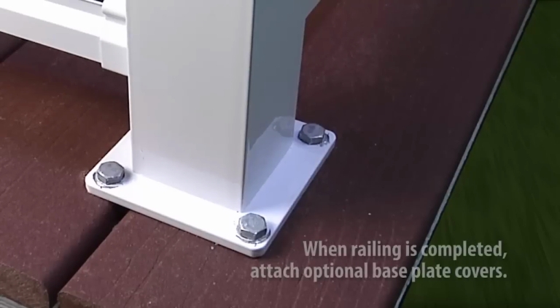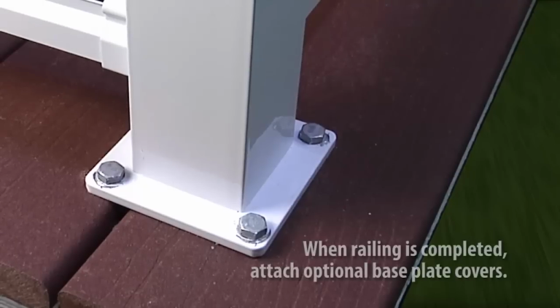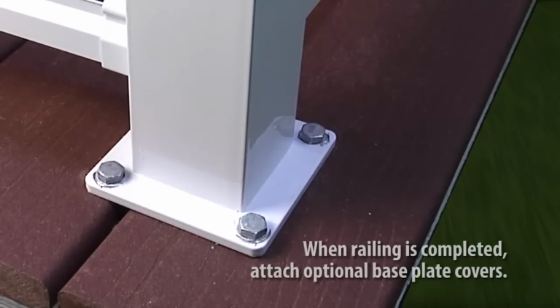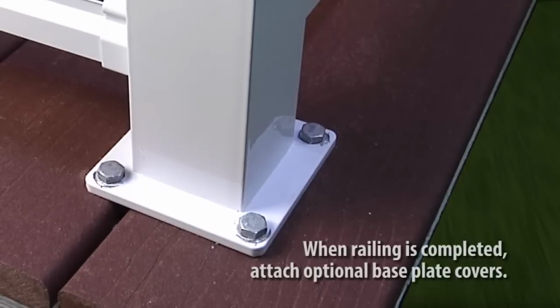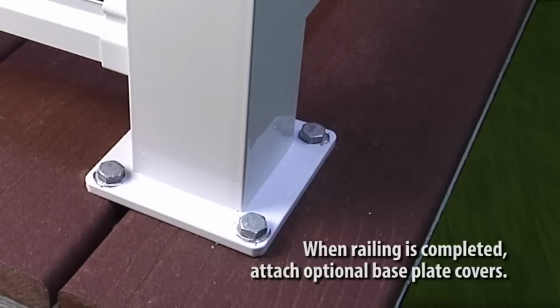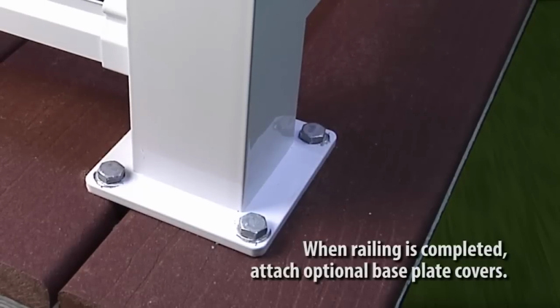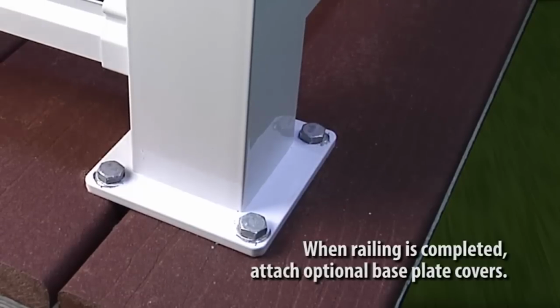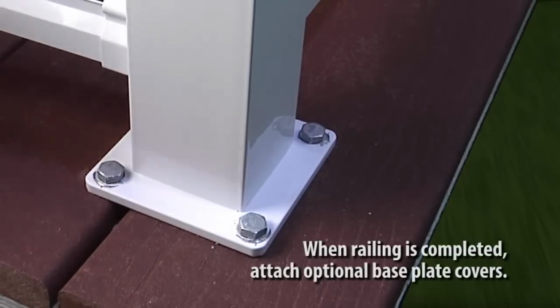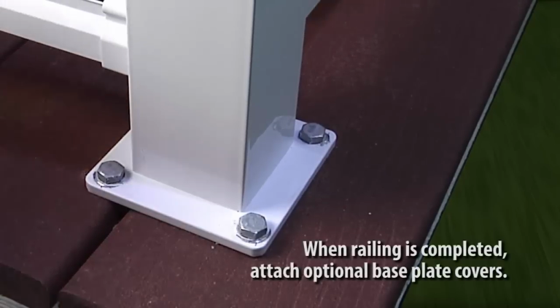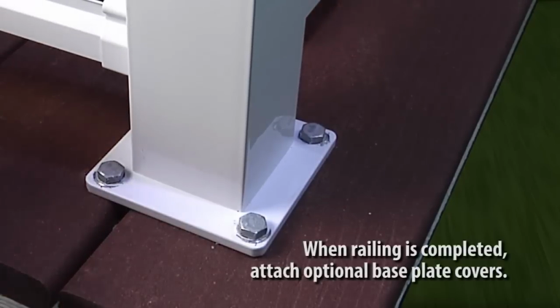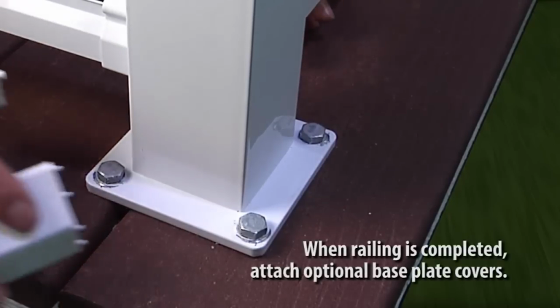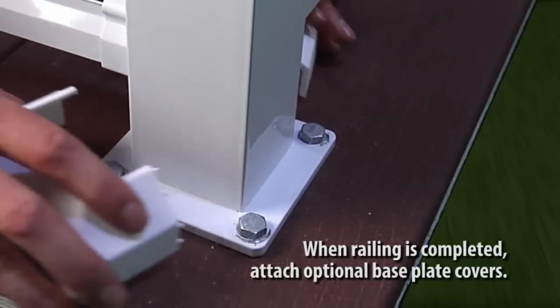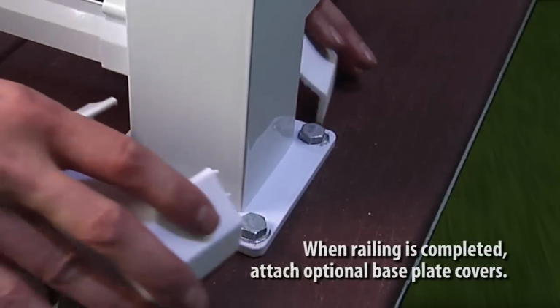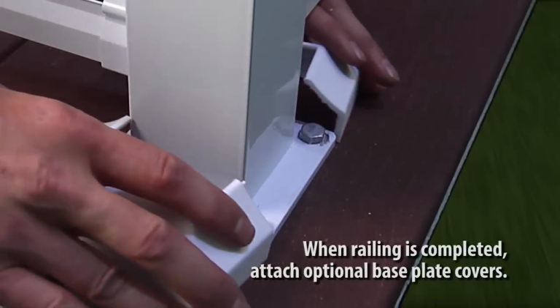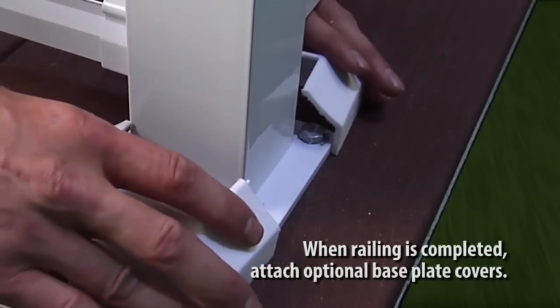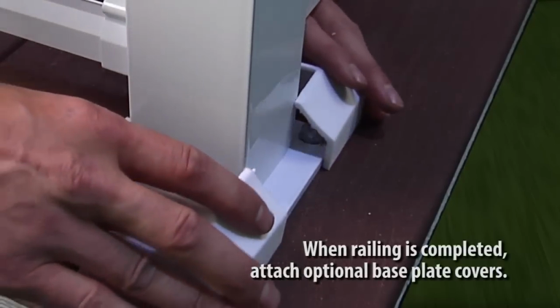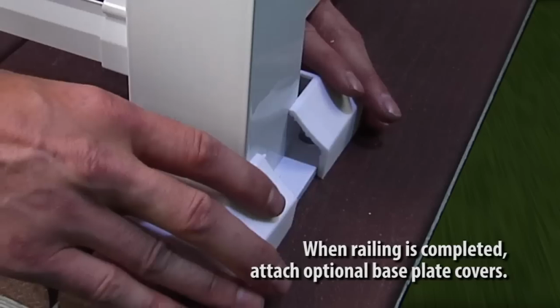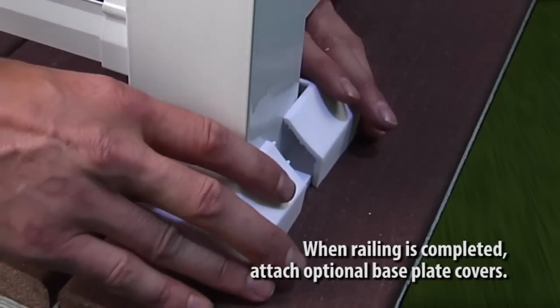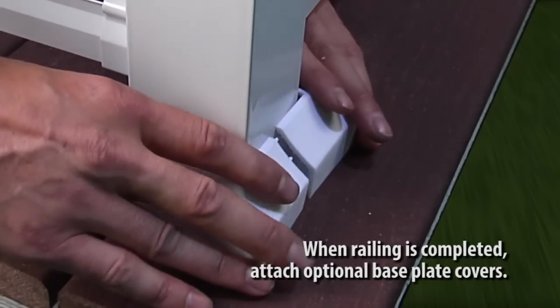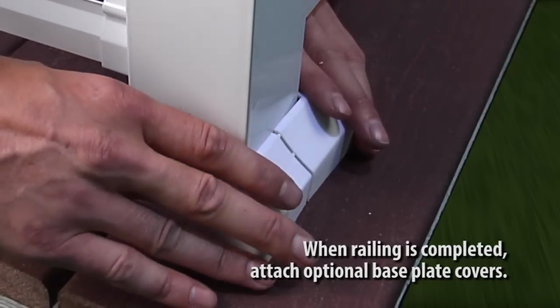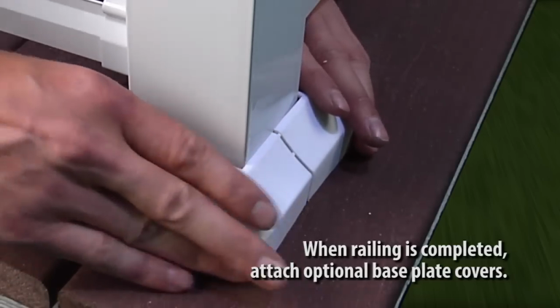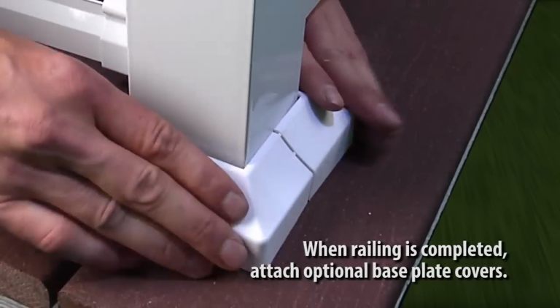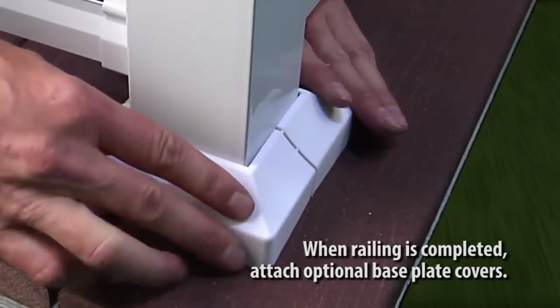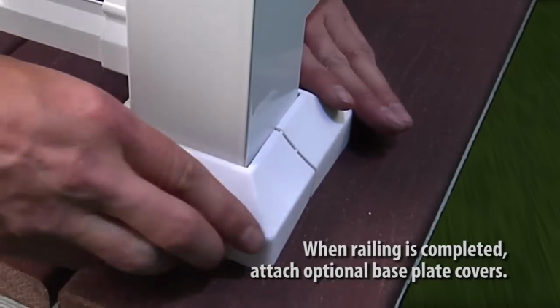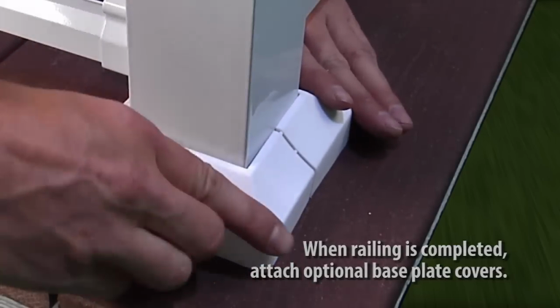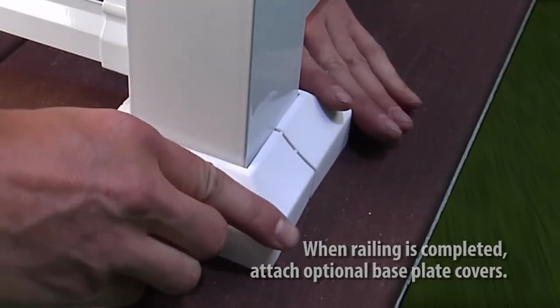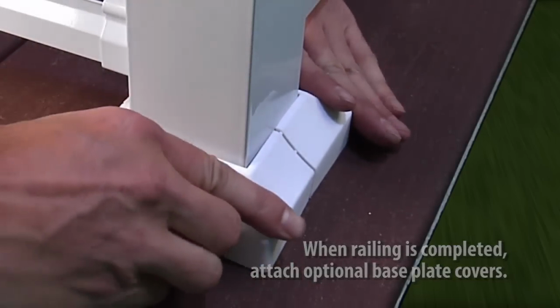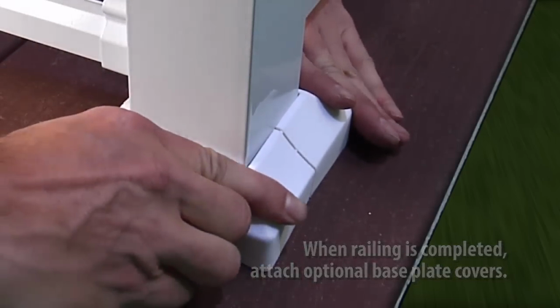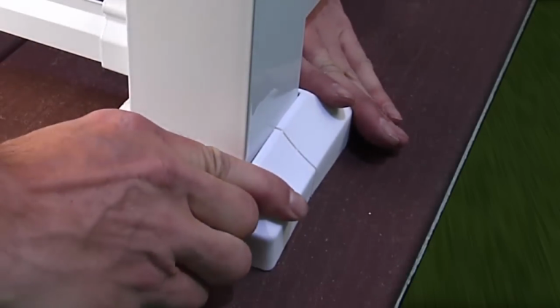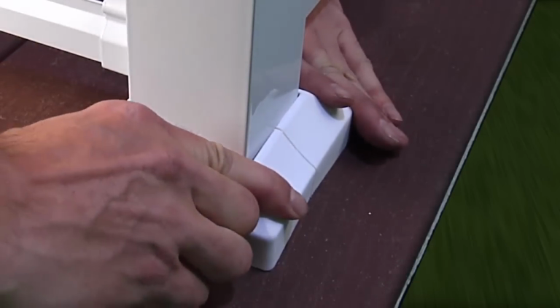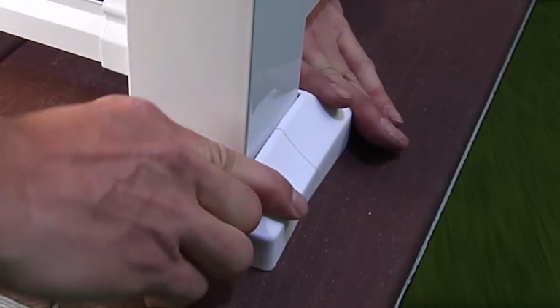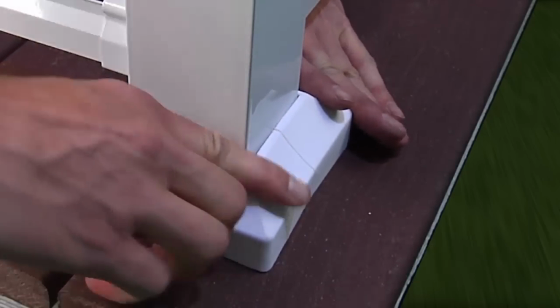When the railing is completed, attach the optional base plate covers to the post bases.